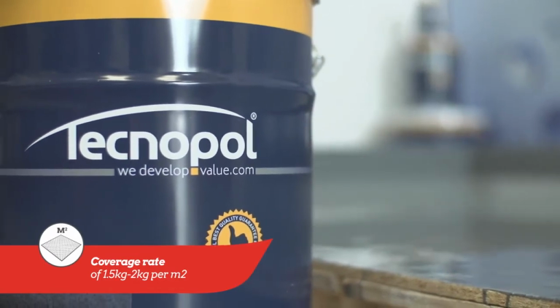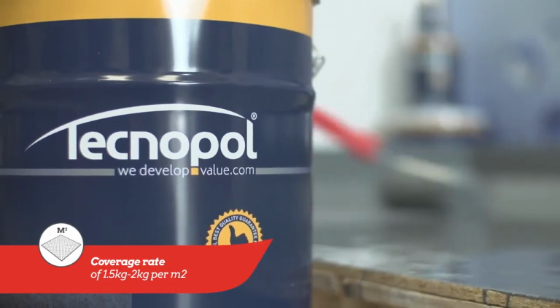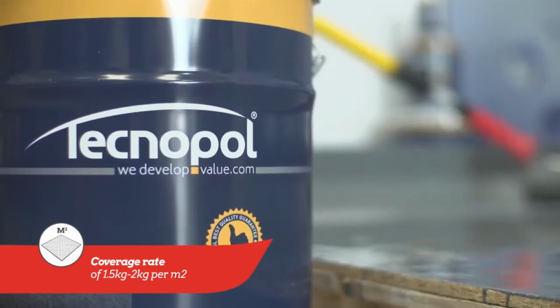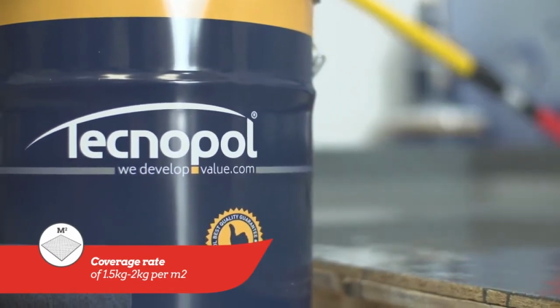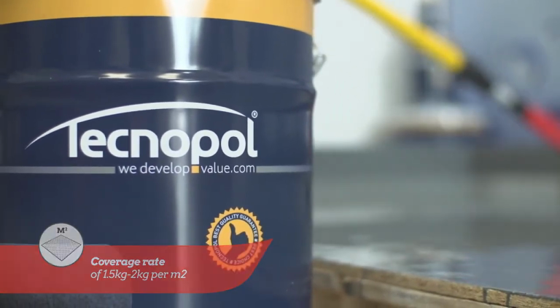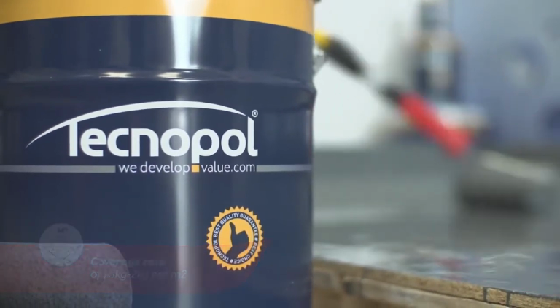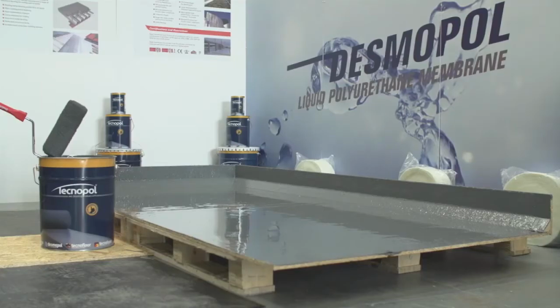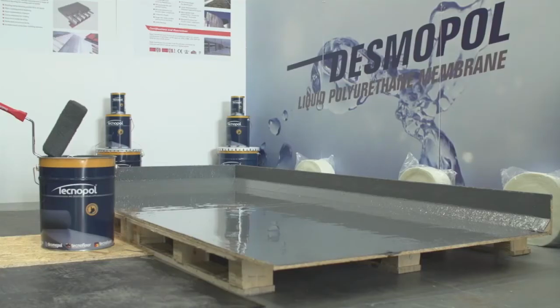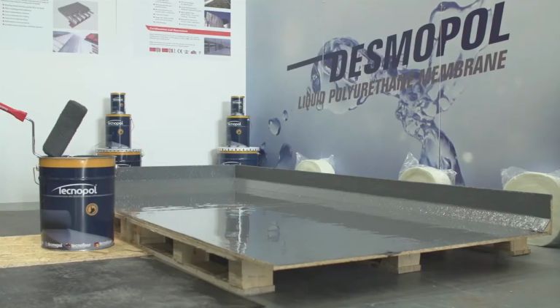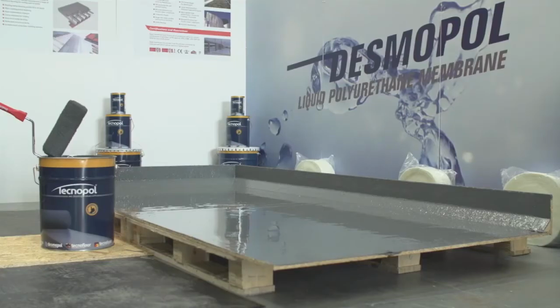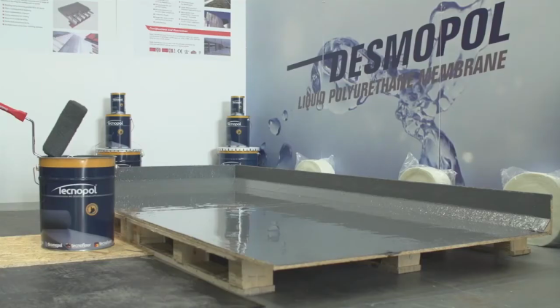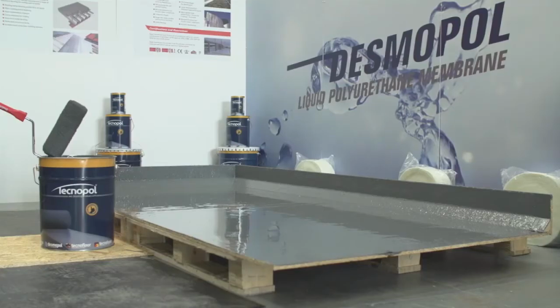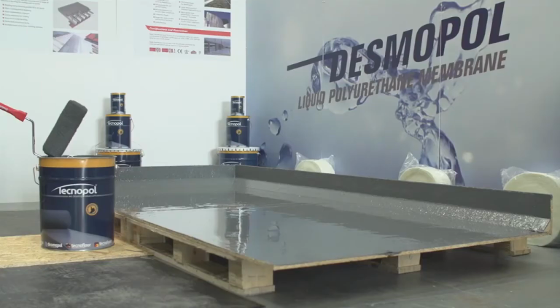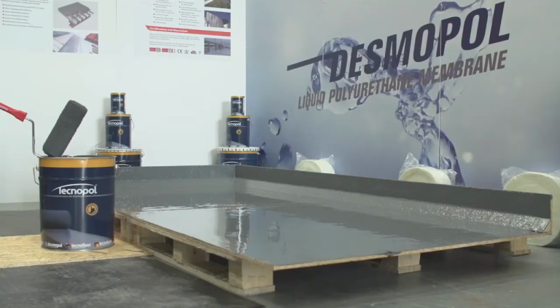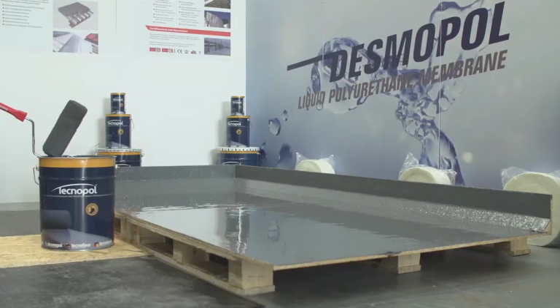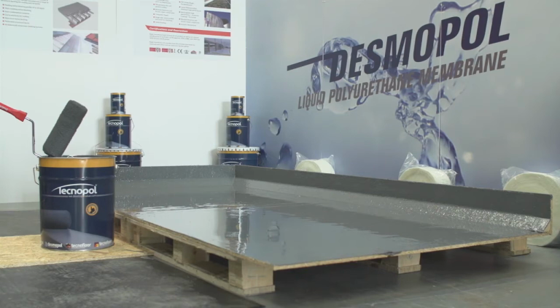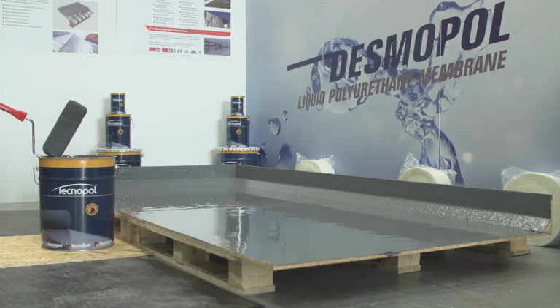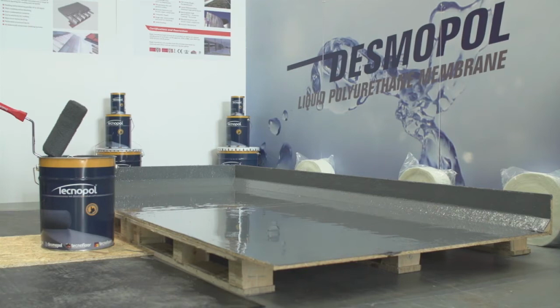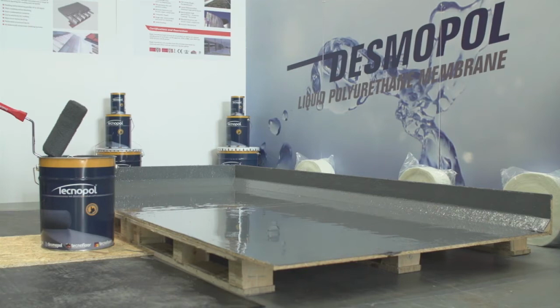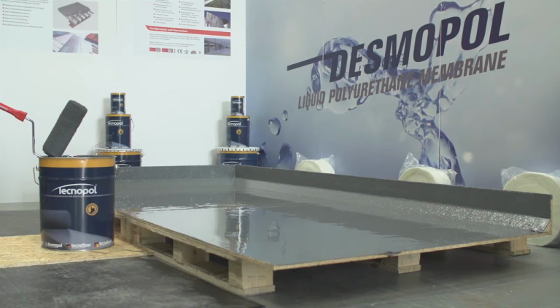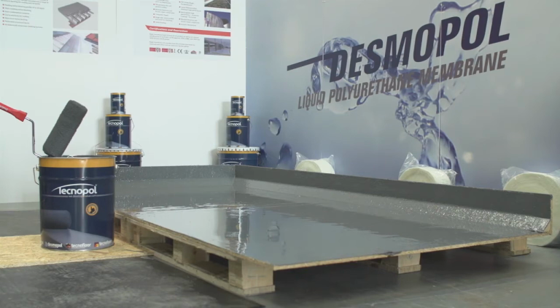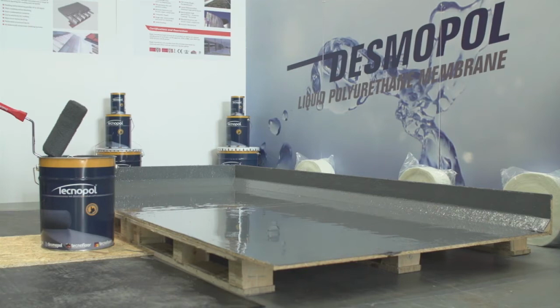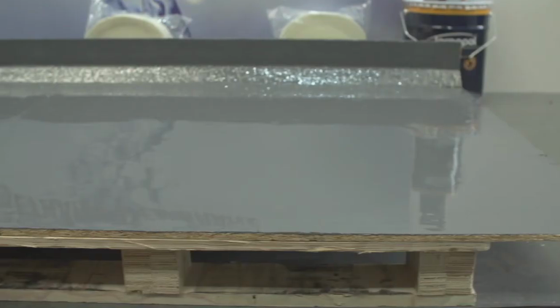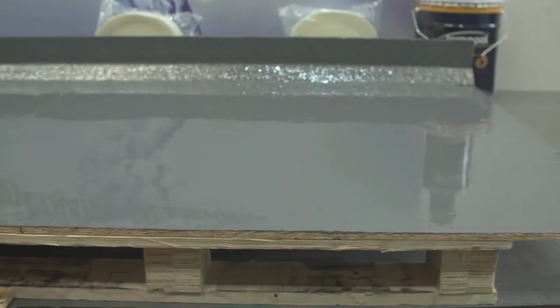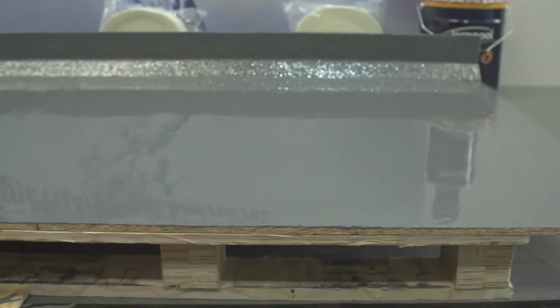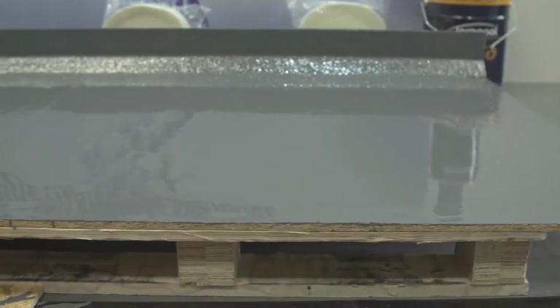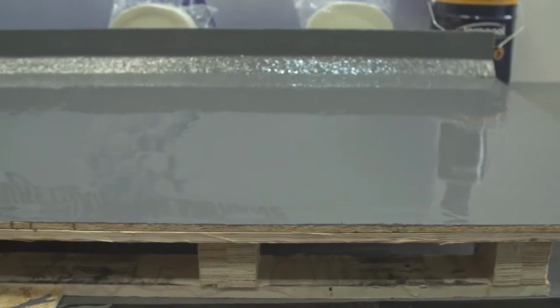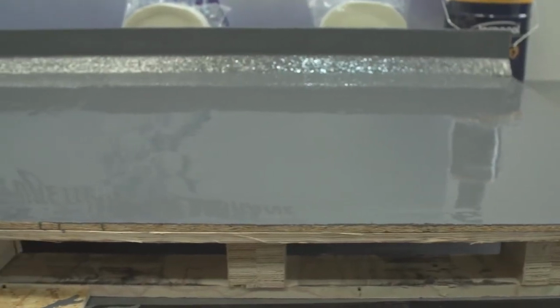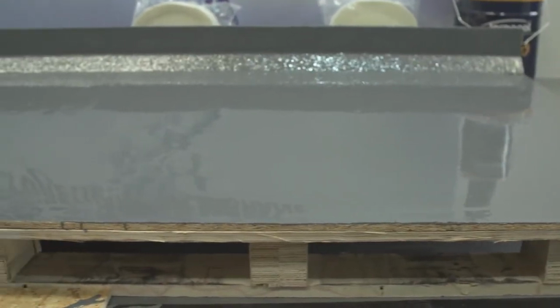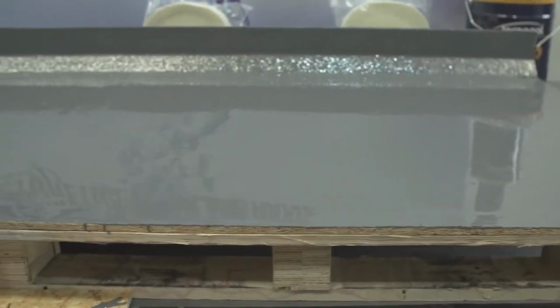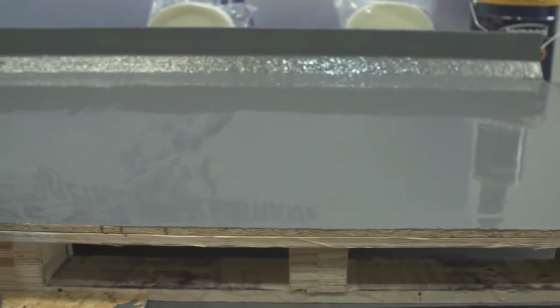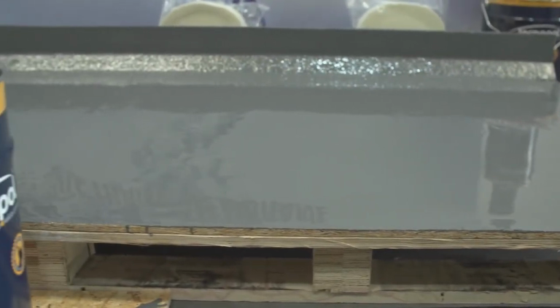Accelerated Desmopol will be touch dry in approximately 40 to 50 minutes, and ready for top coat in a couple of hours.